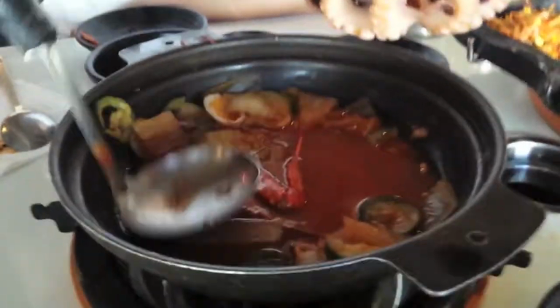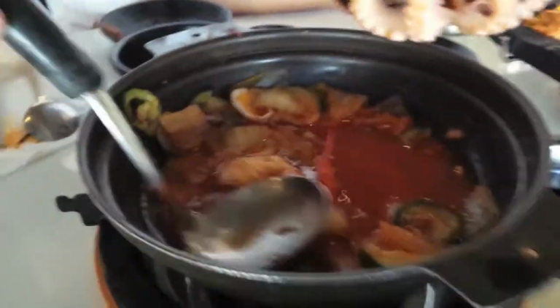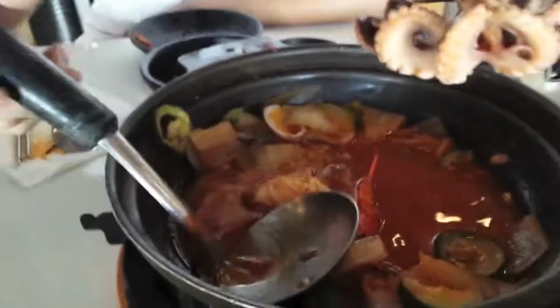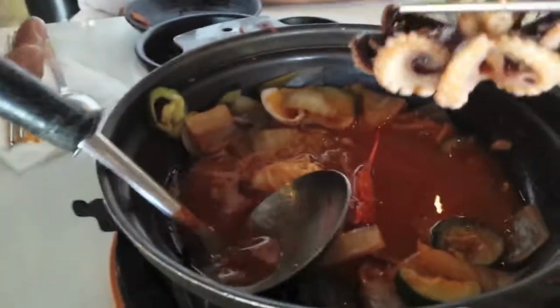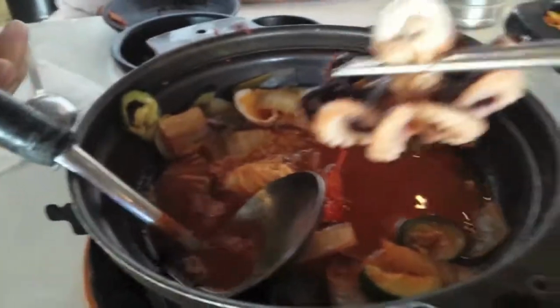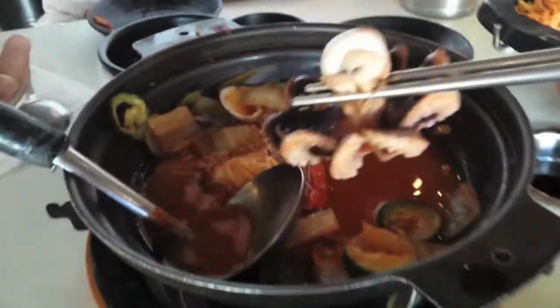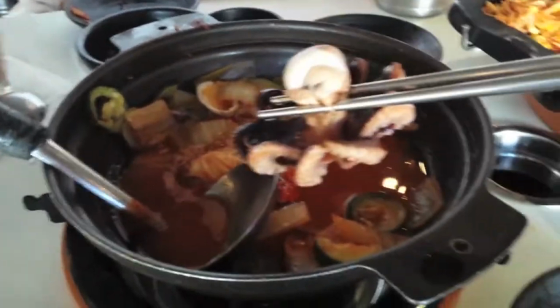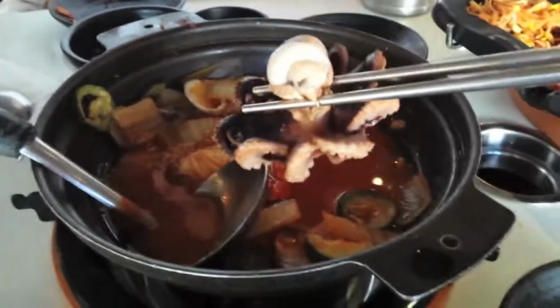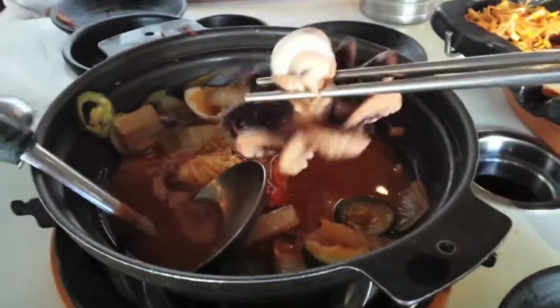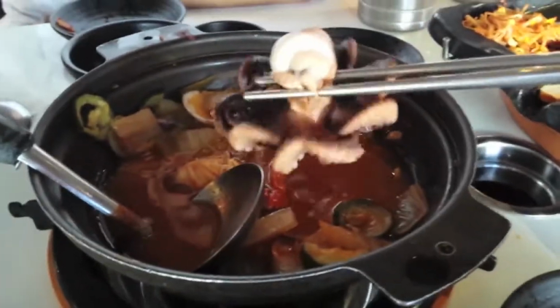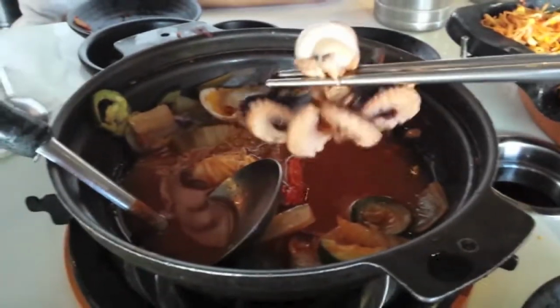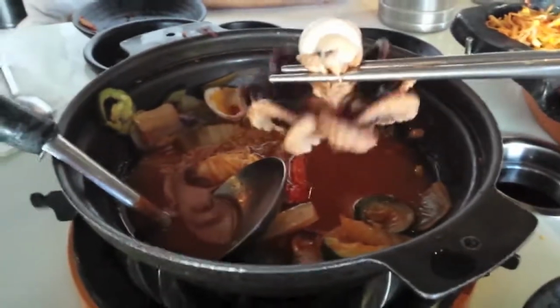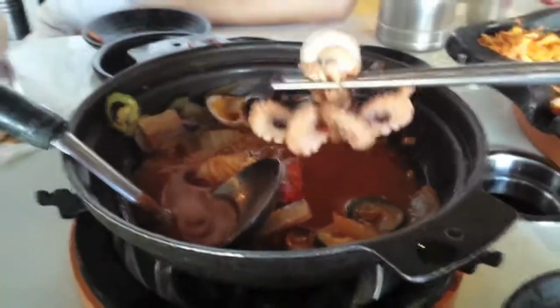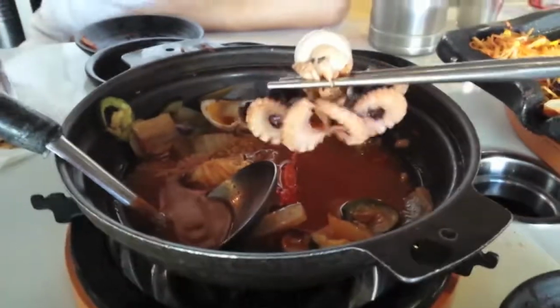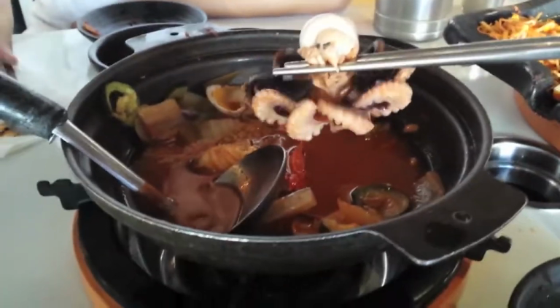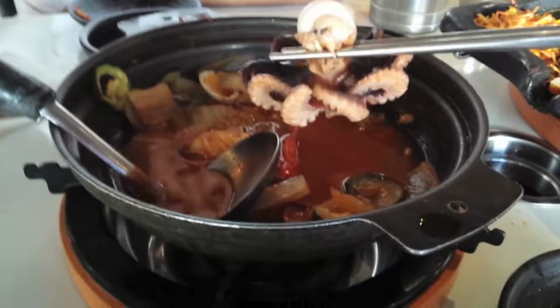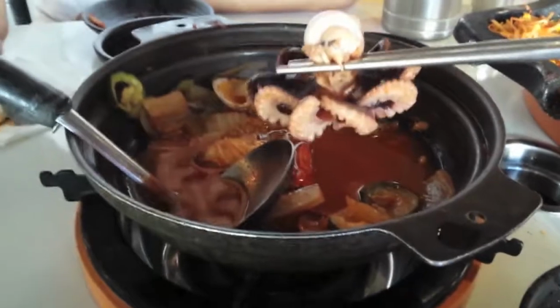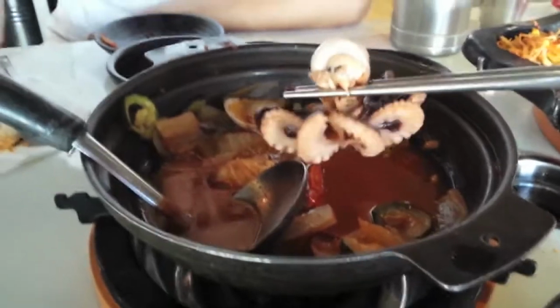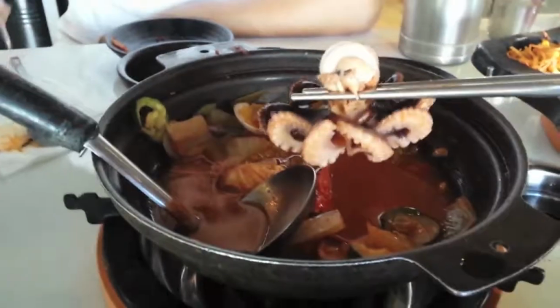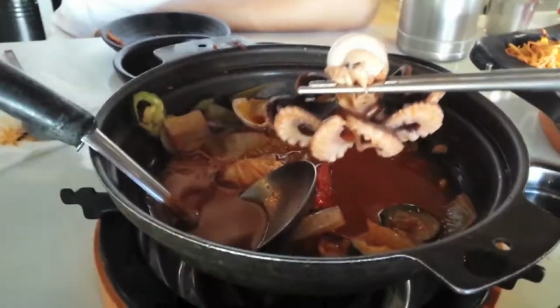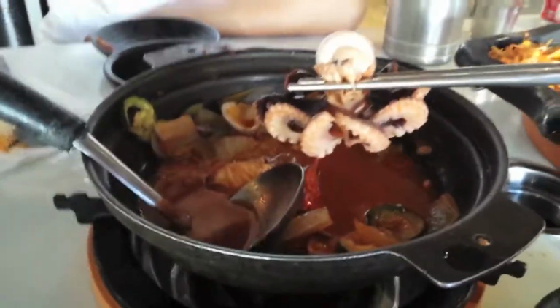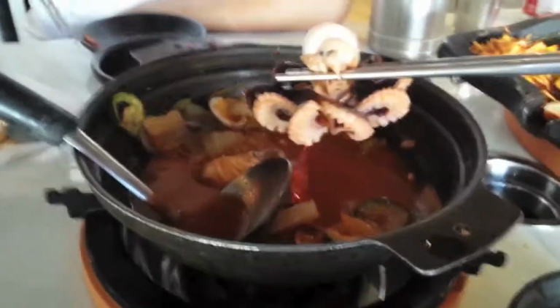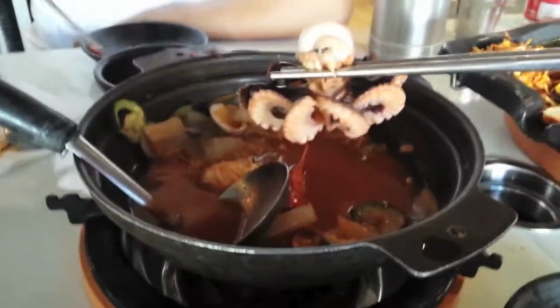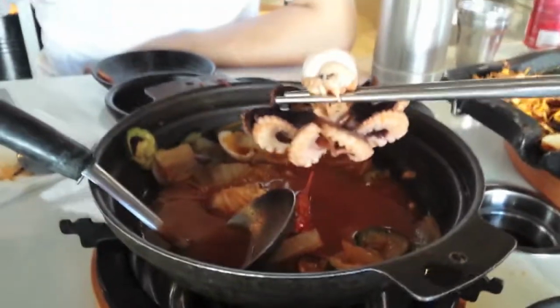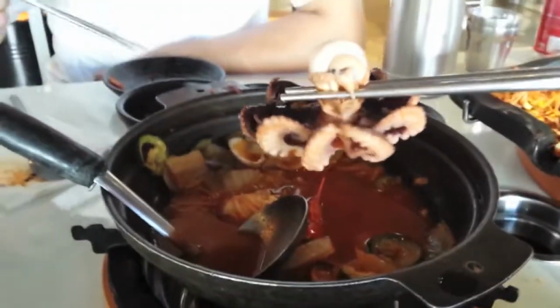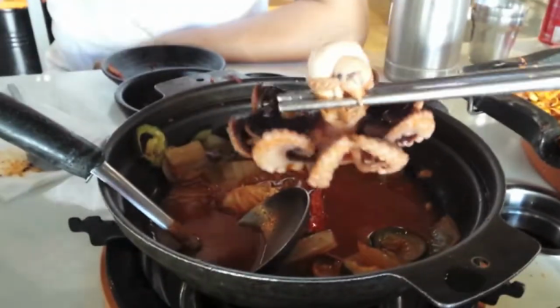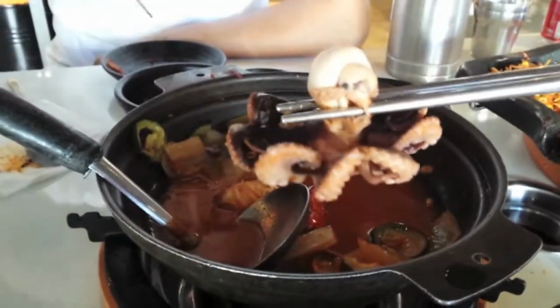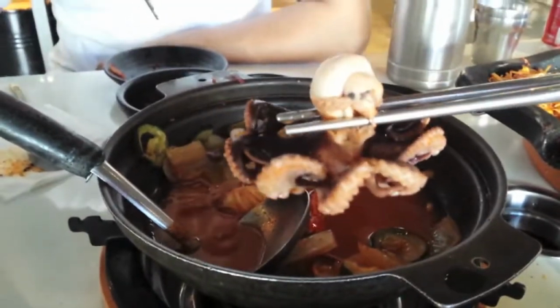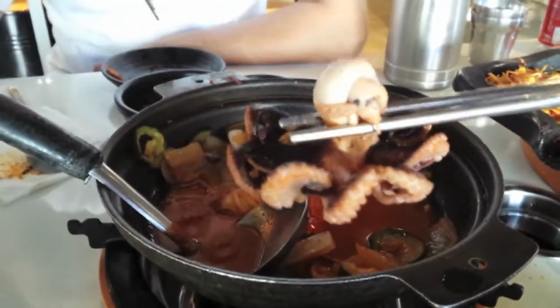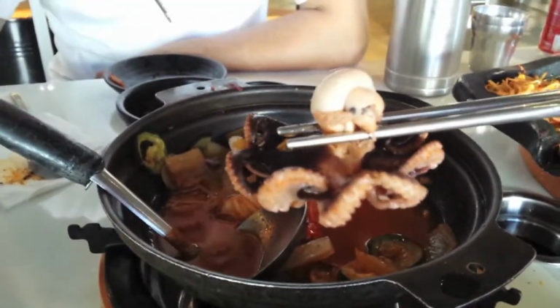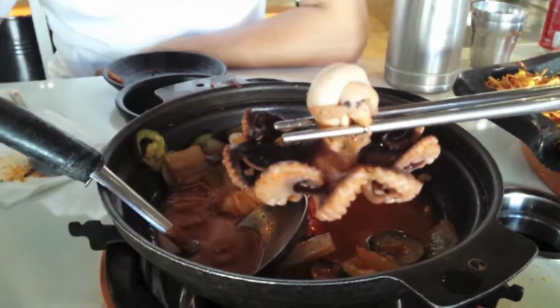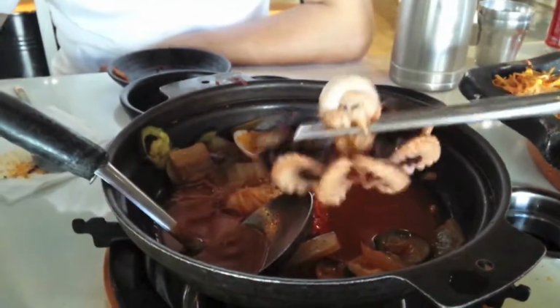Look at this, it's so juicy! Look at this — how do you eat this thing?